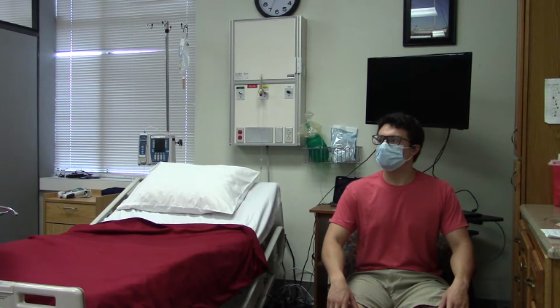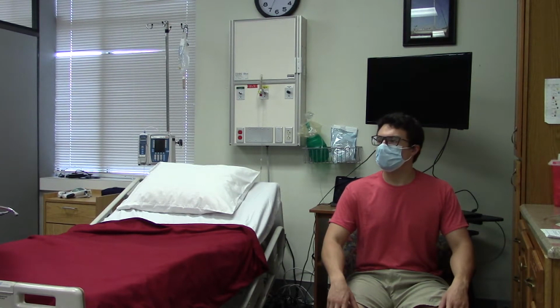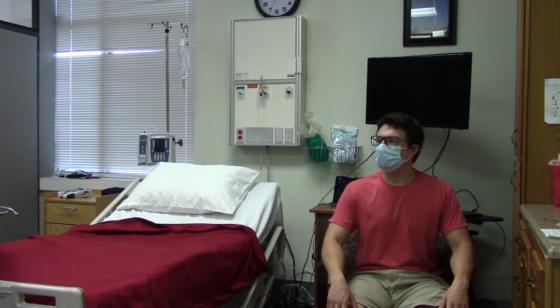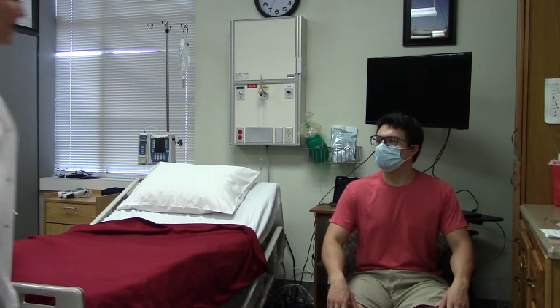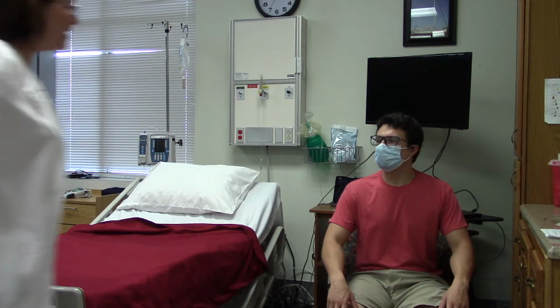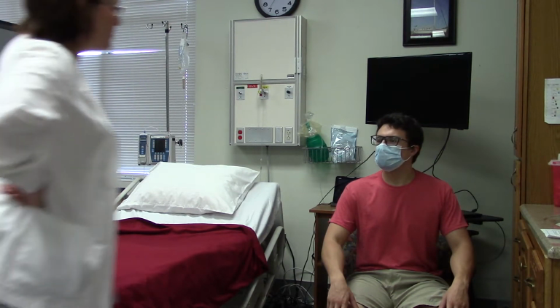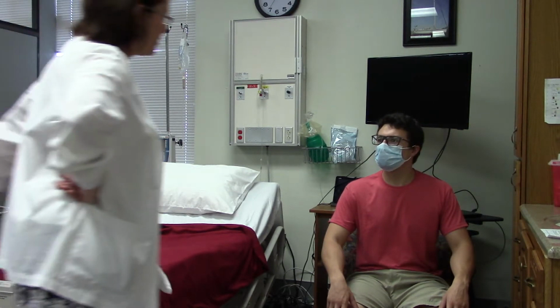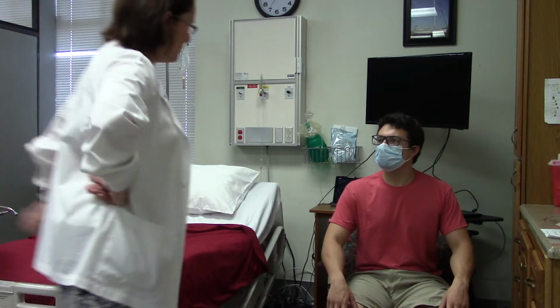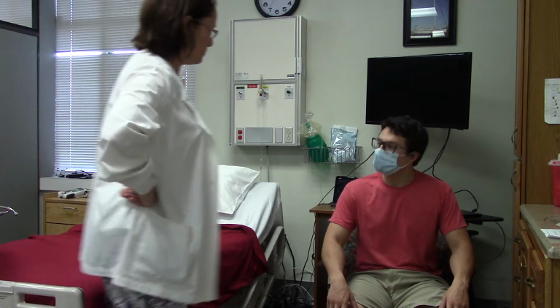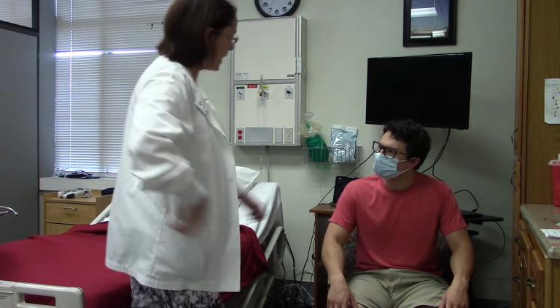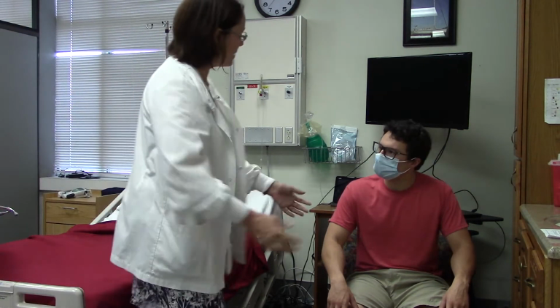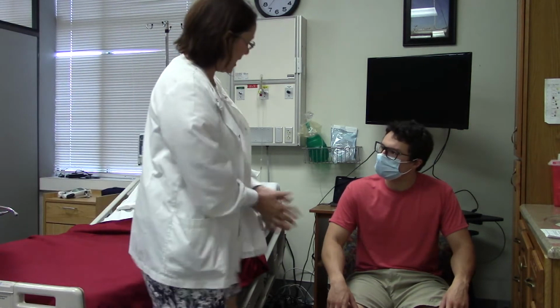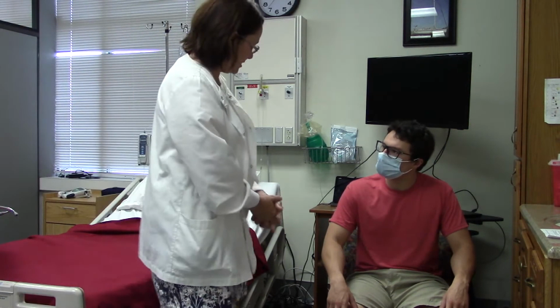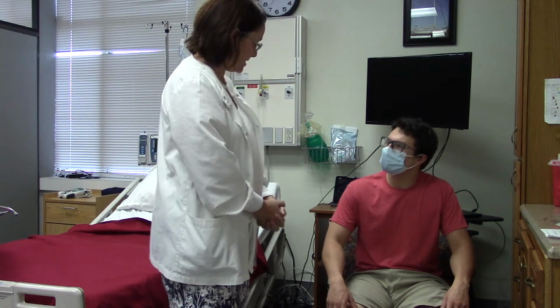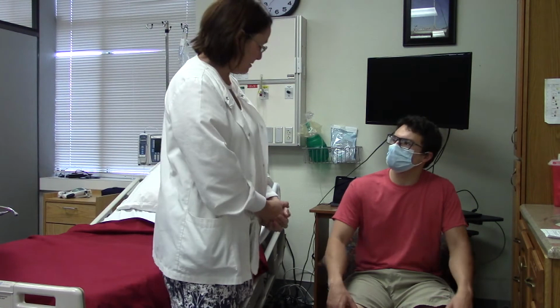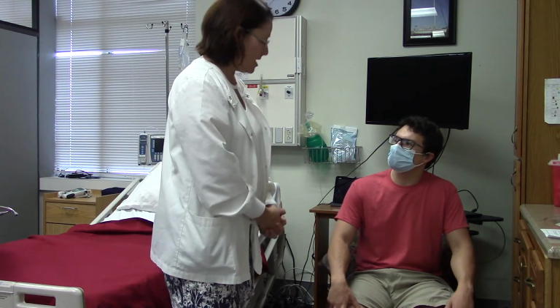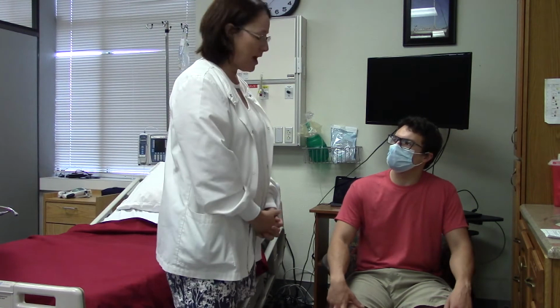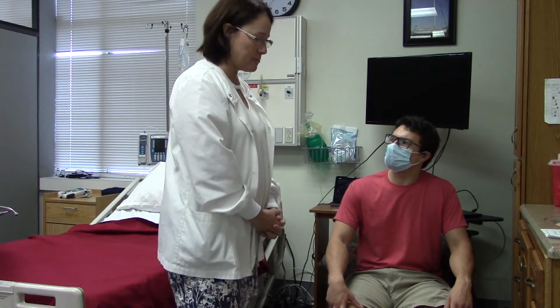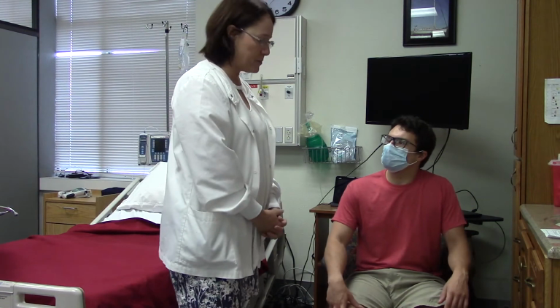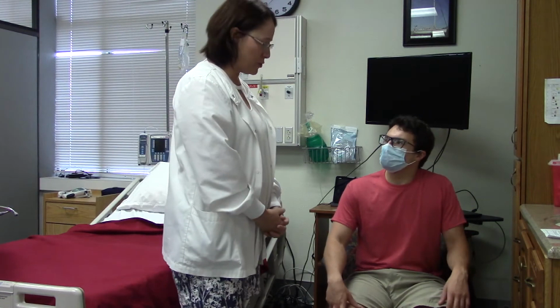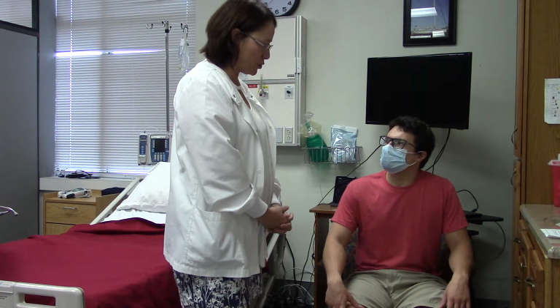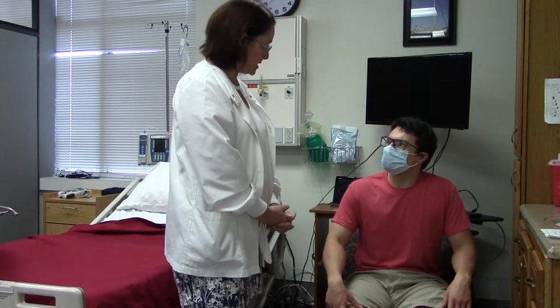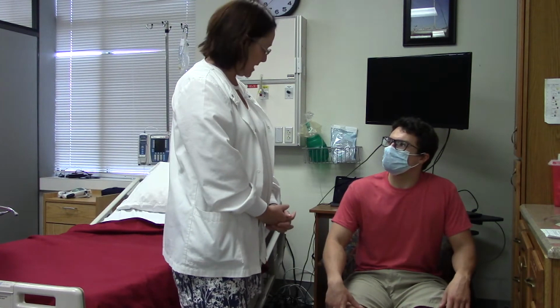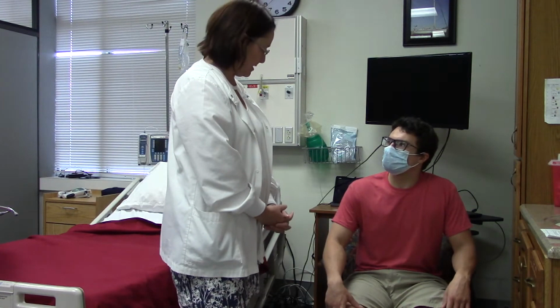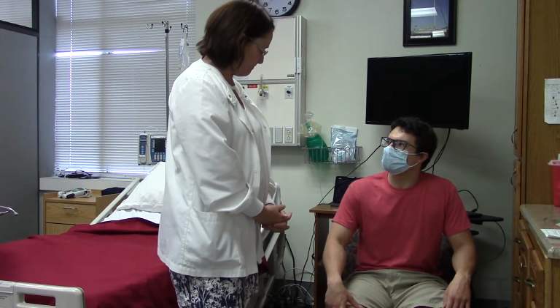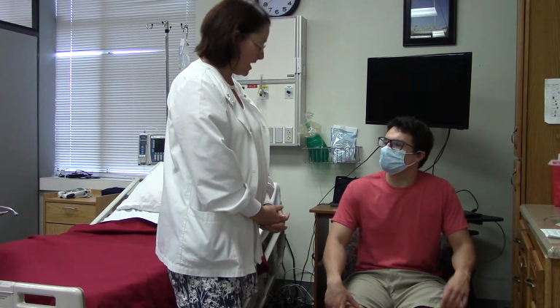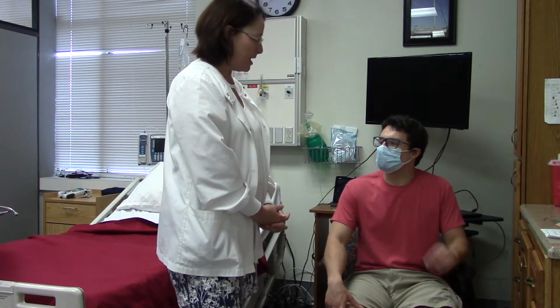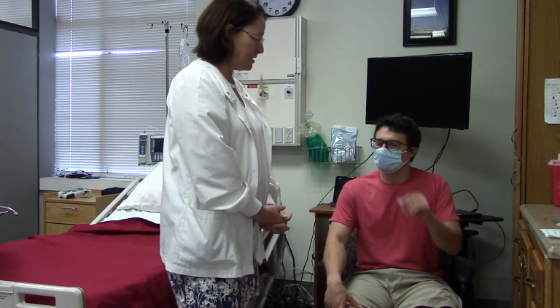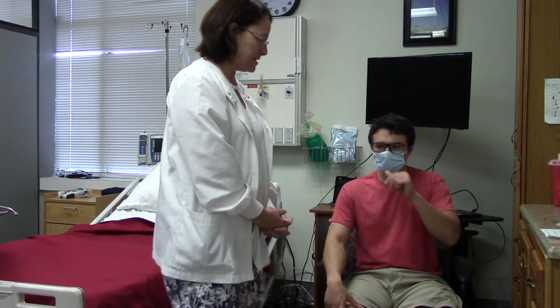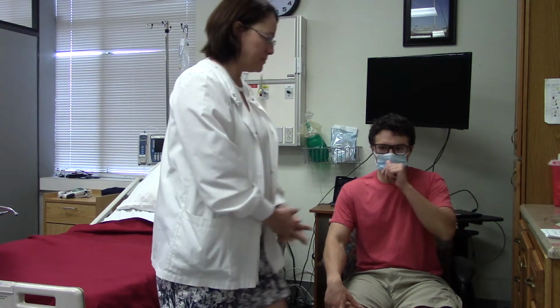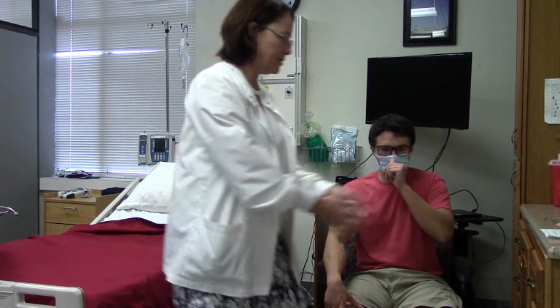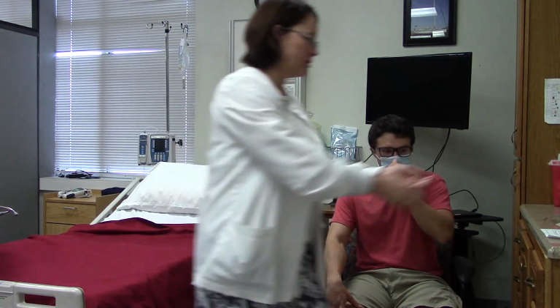Hi. Hi Matthew. I'm Allison. I'm going to be your nurse today. Nice to meet you.